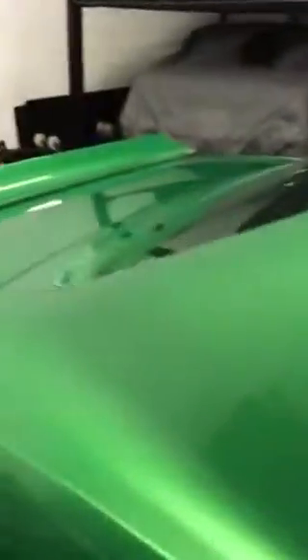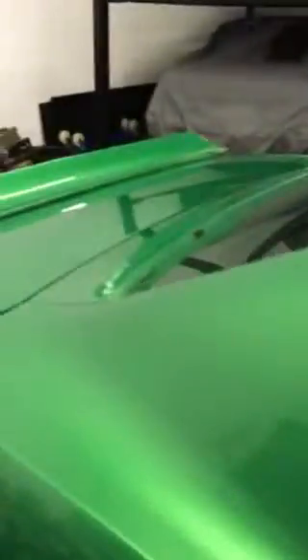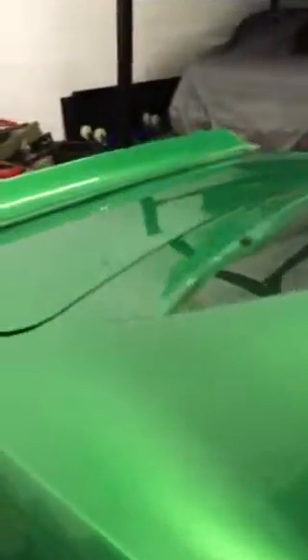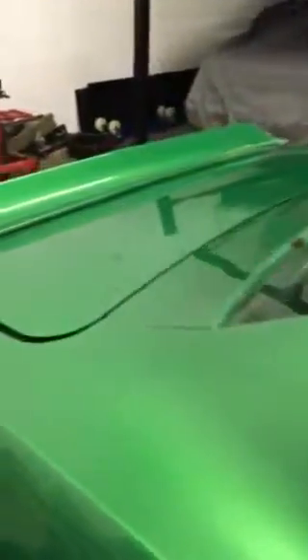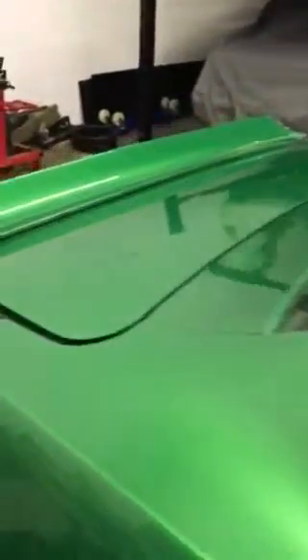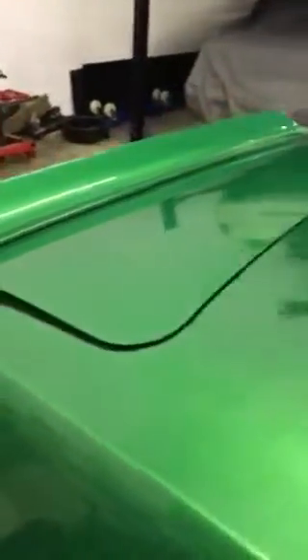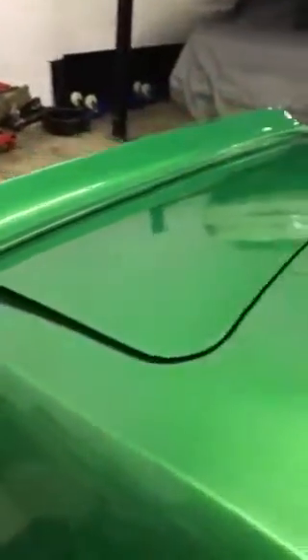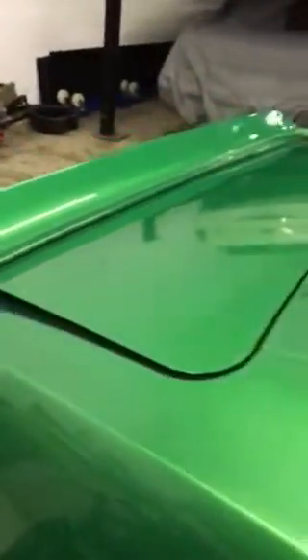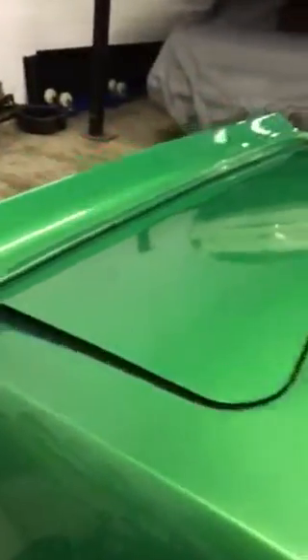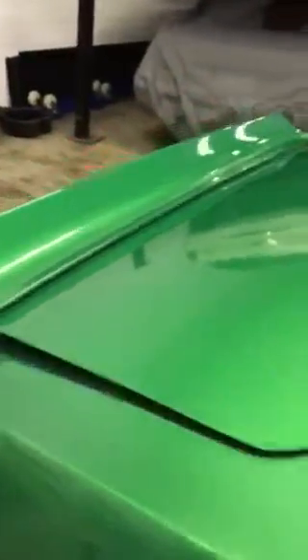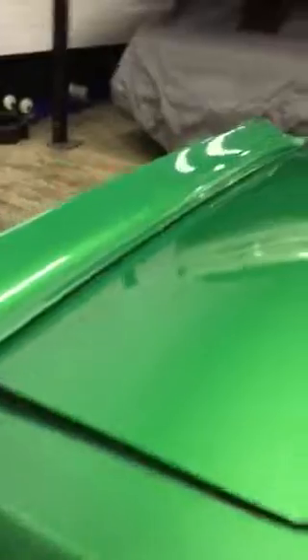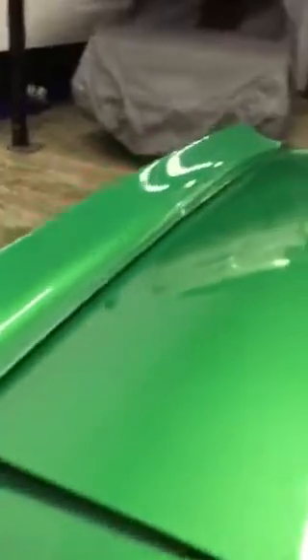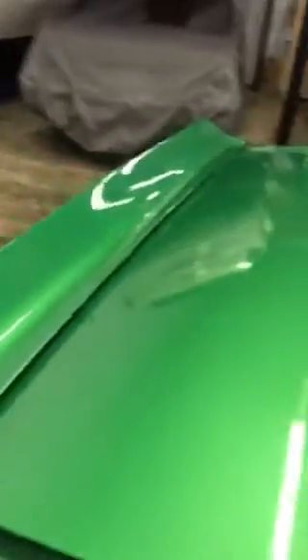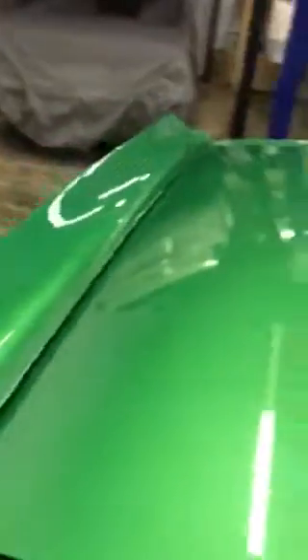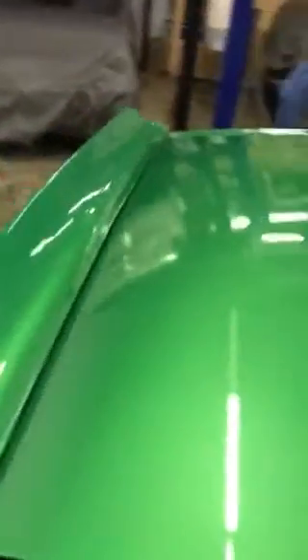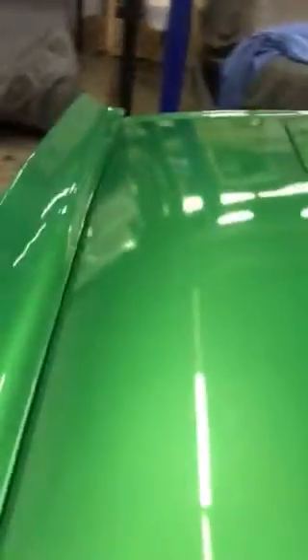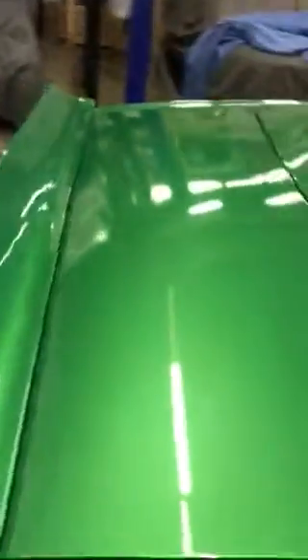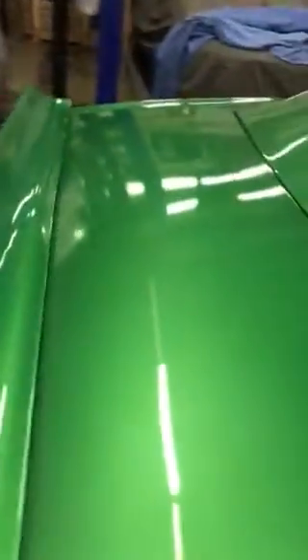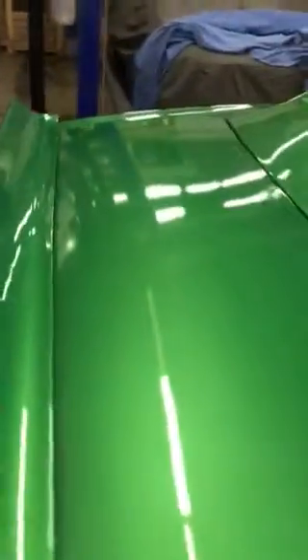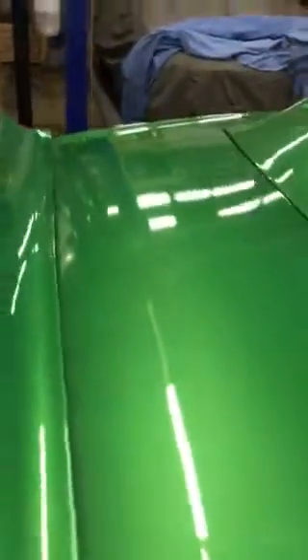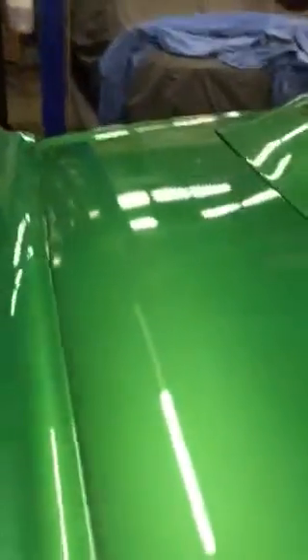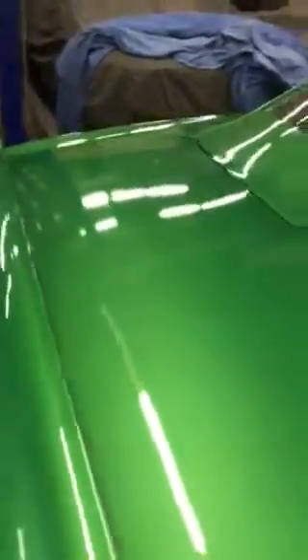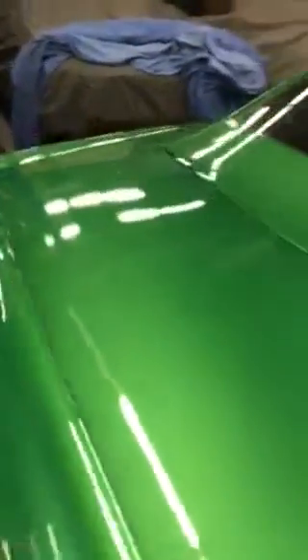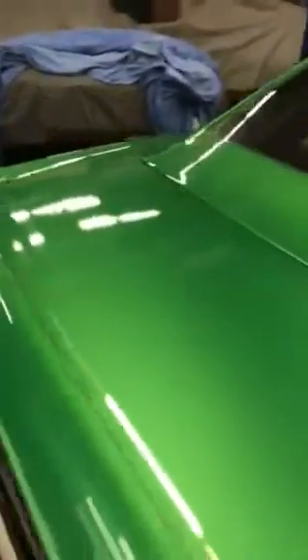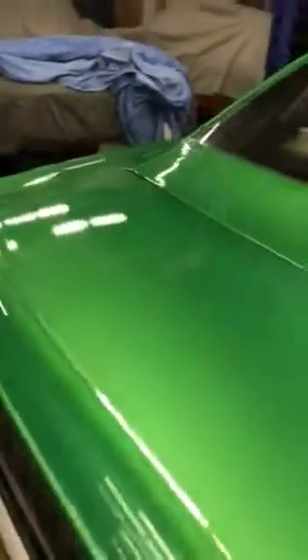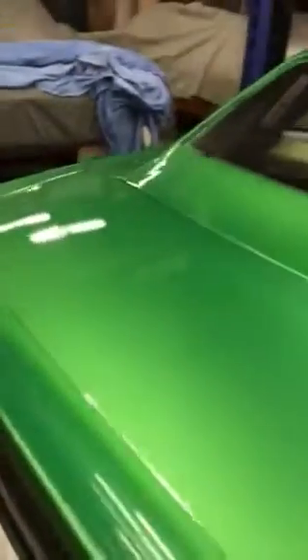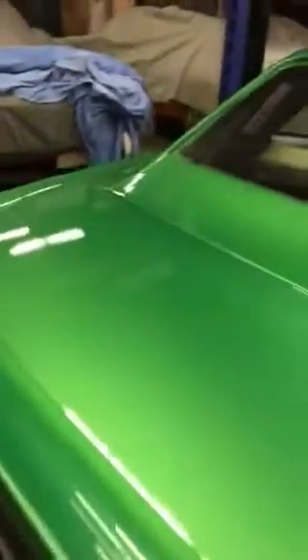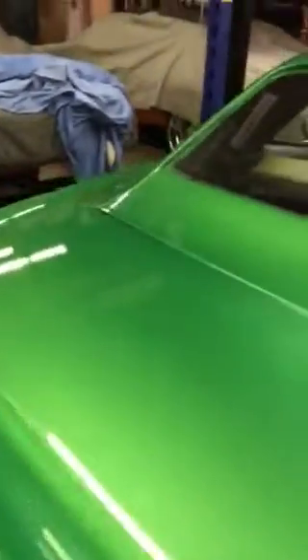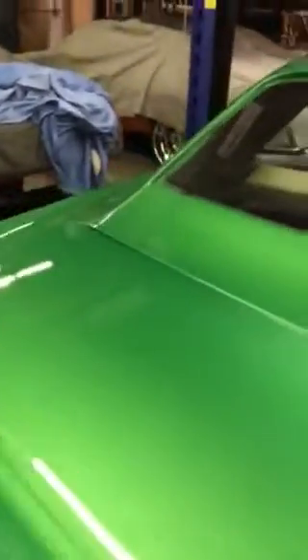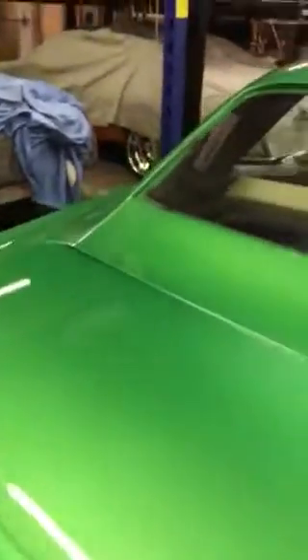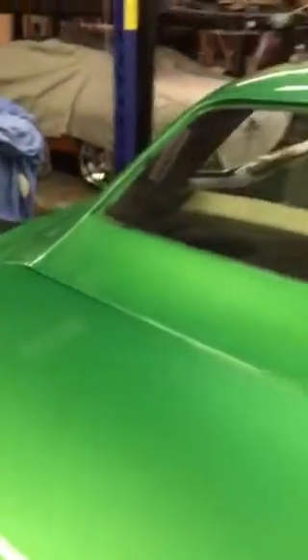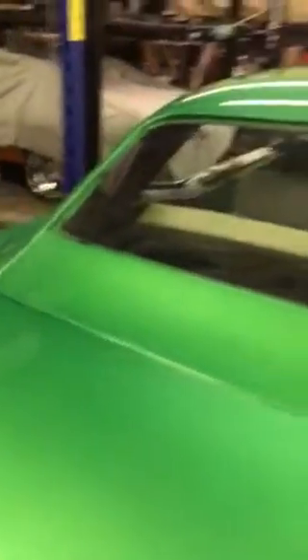The paint has not been wet sanded or polished yet — this is straight out of the booth — it looks fantastic.